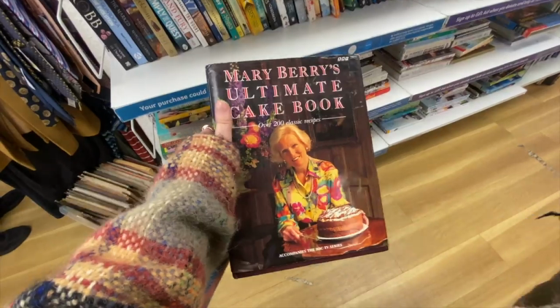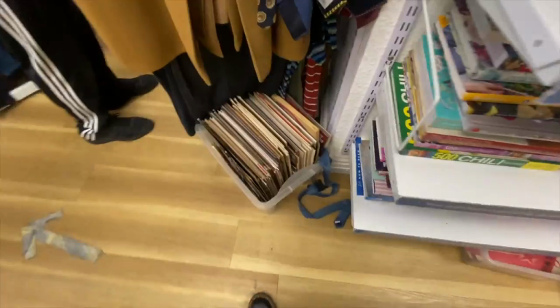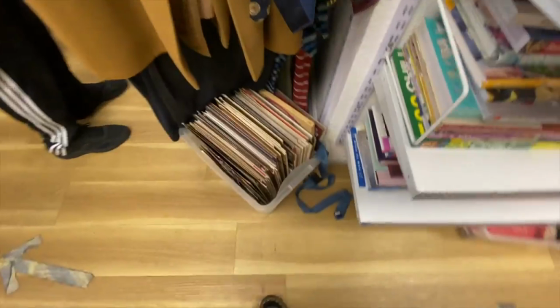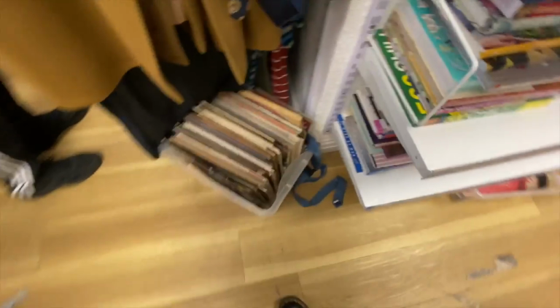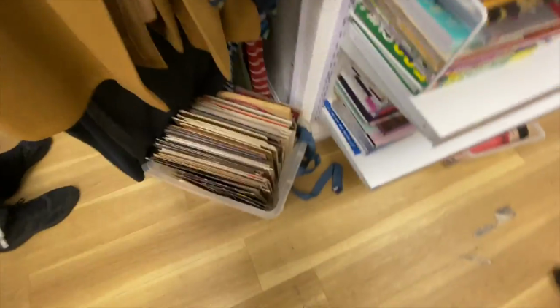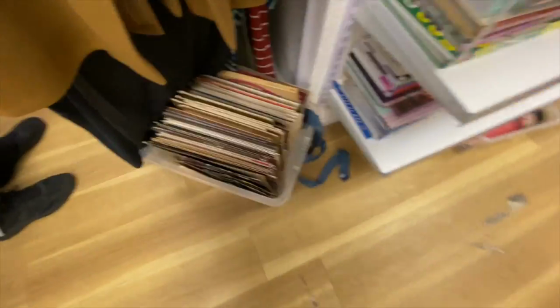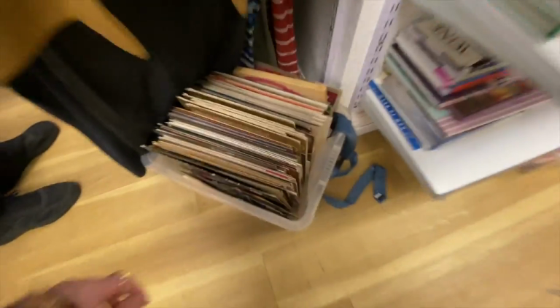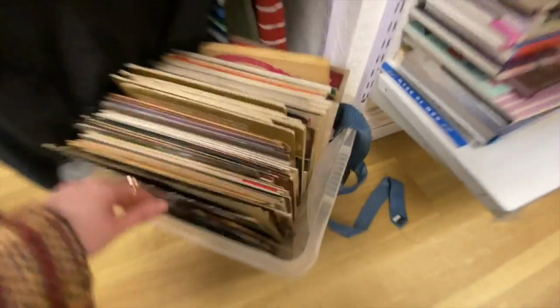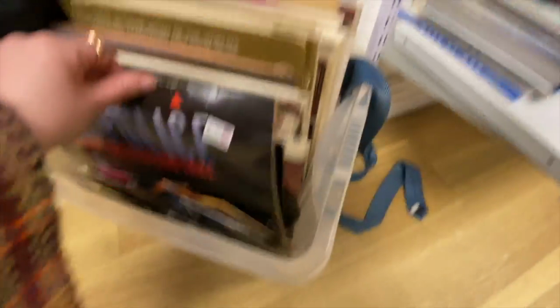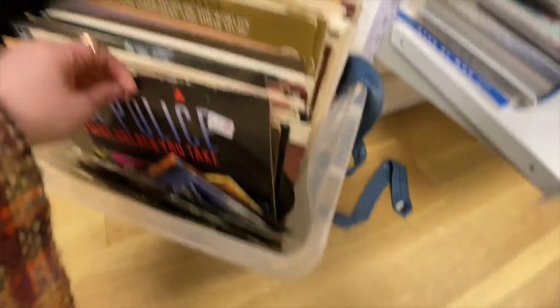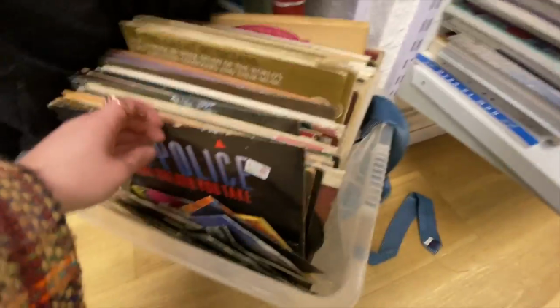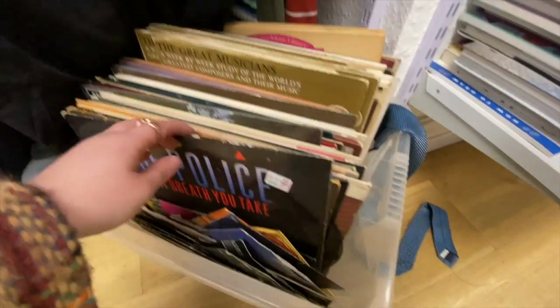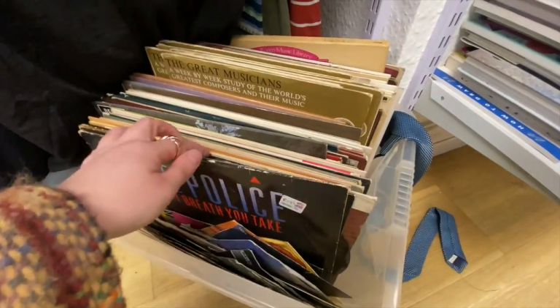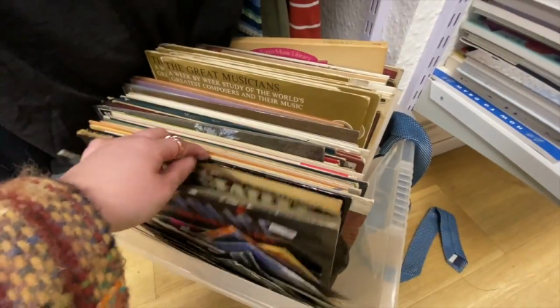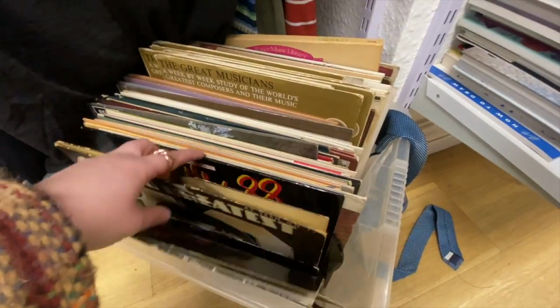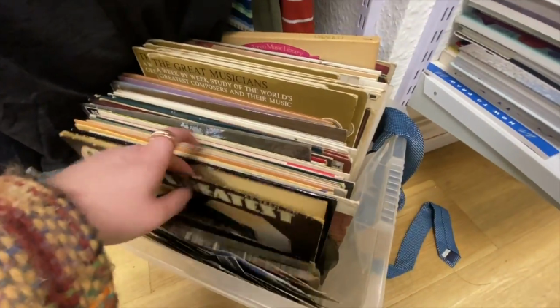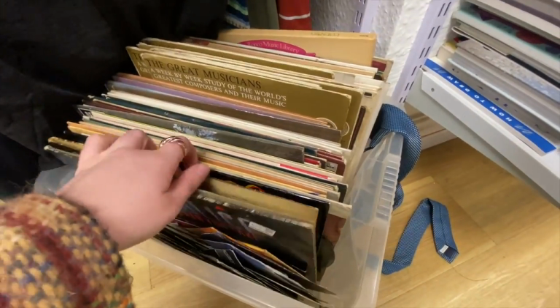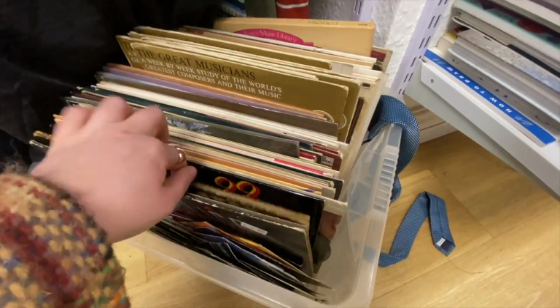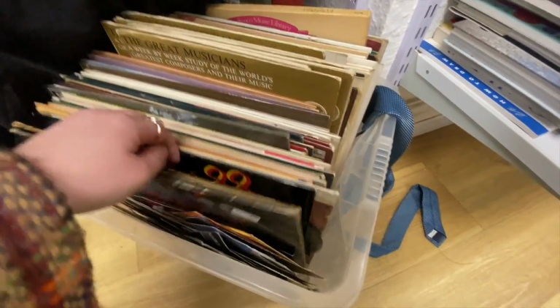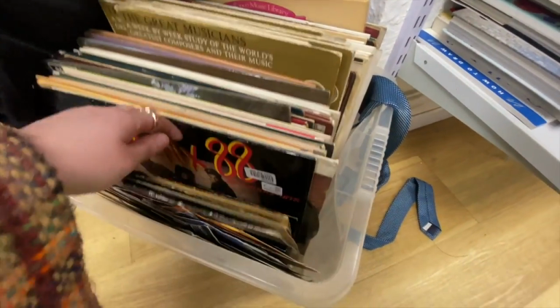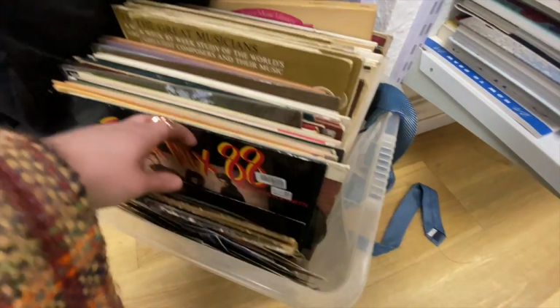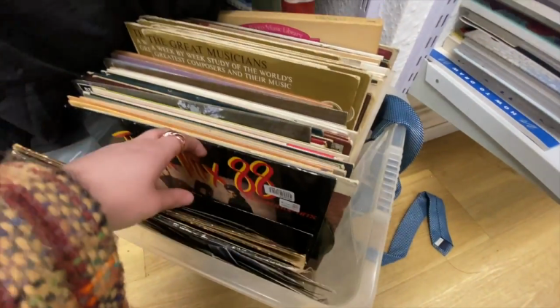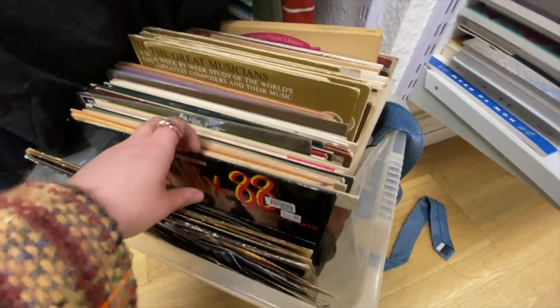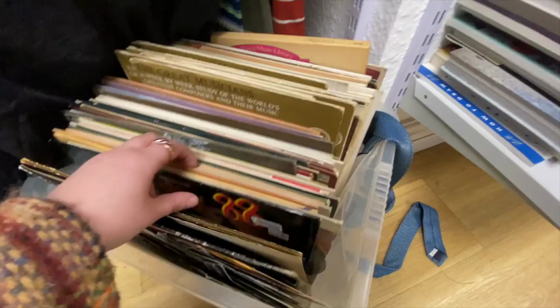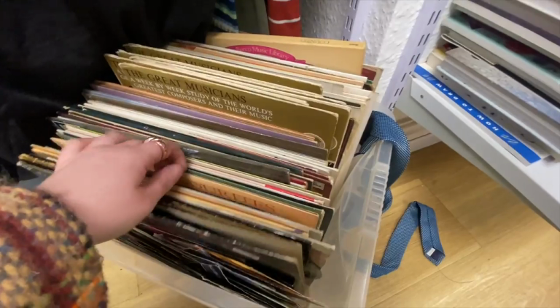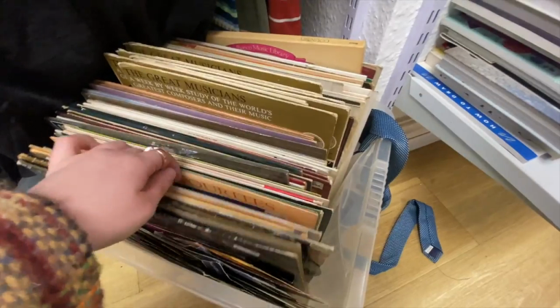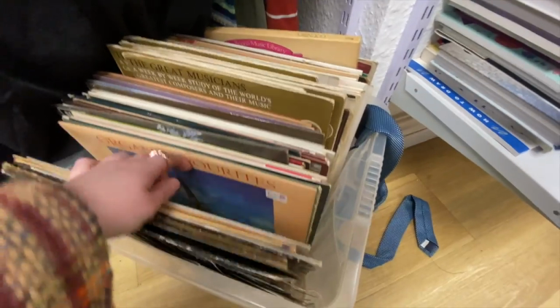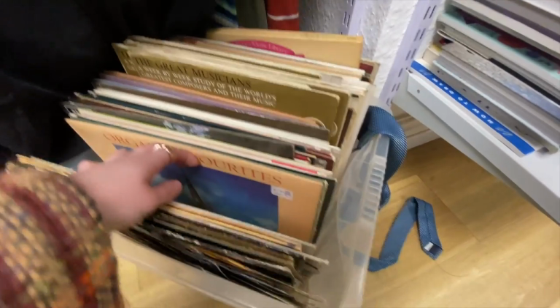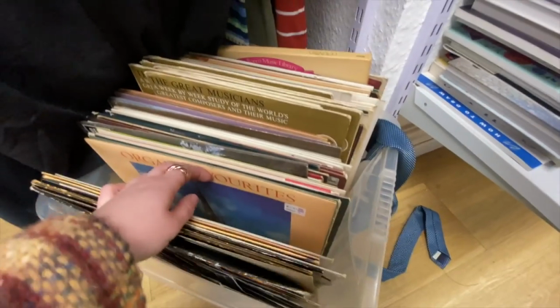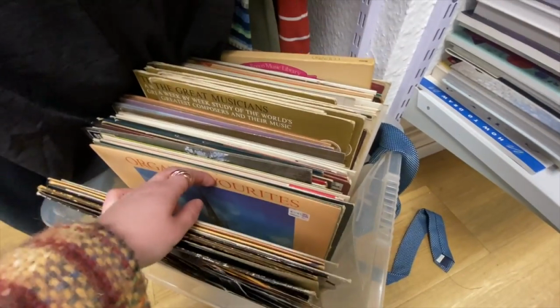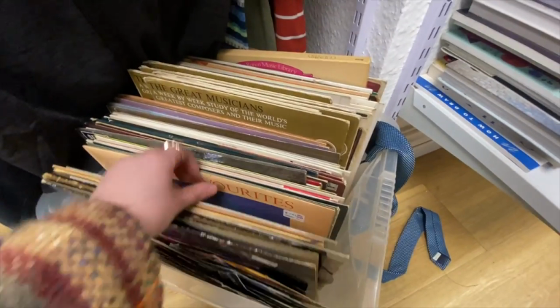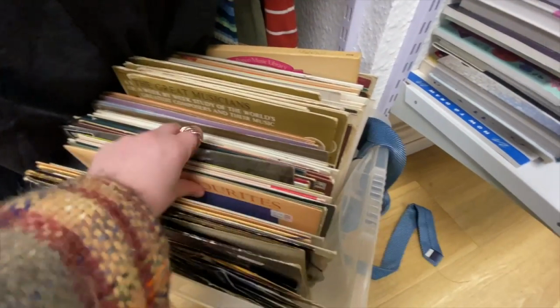They also had some vinyls to go through, and you know me — I will never turn down looking through a box of vinyls.